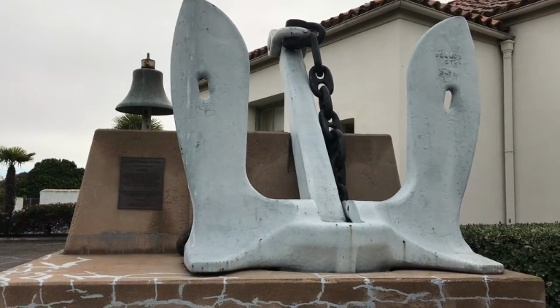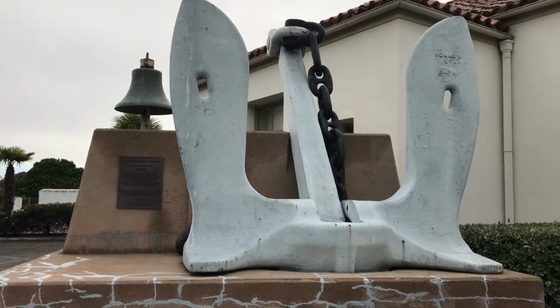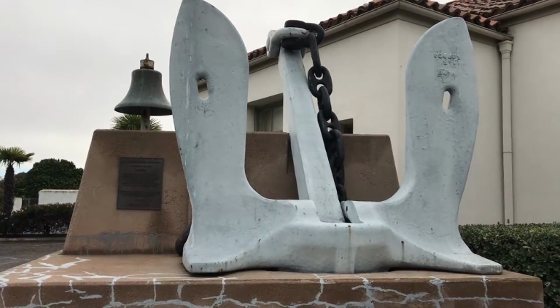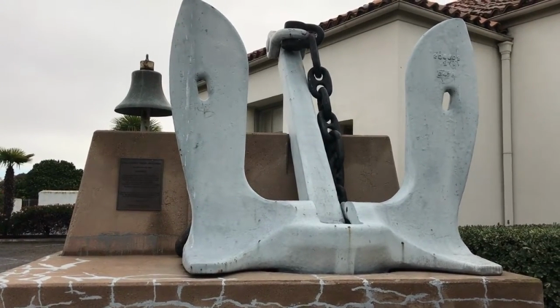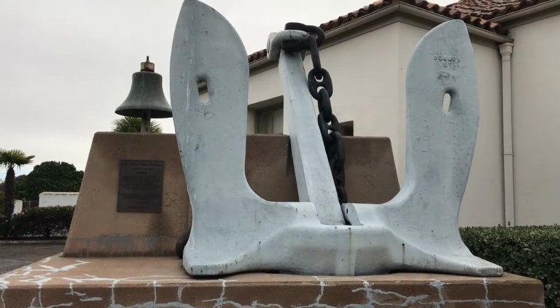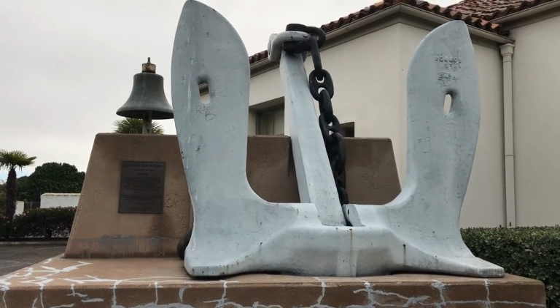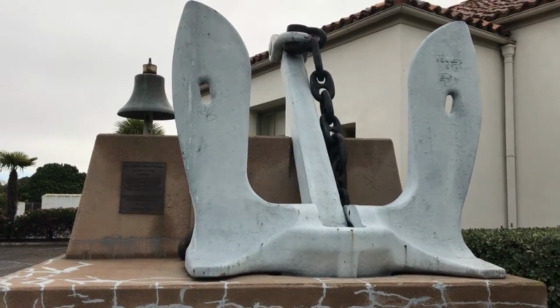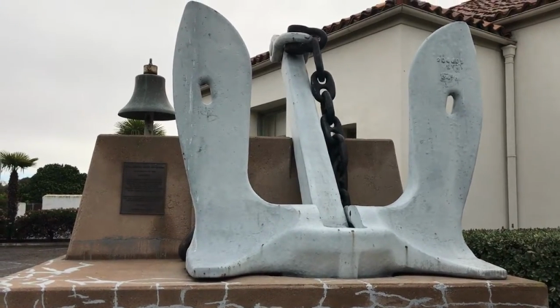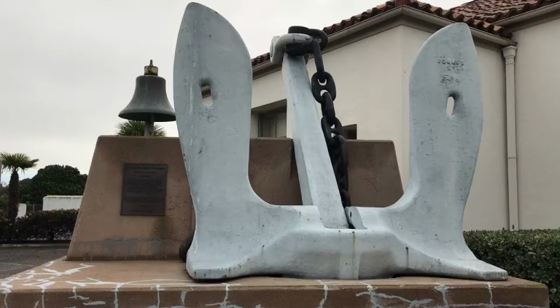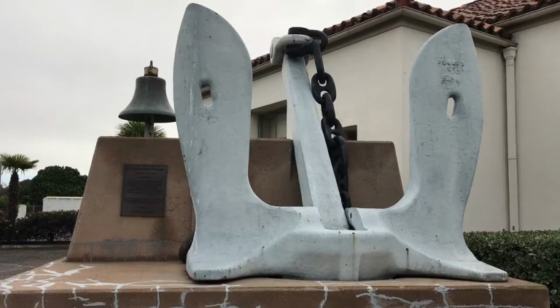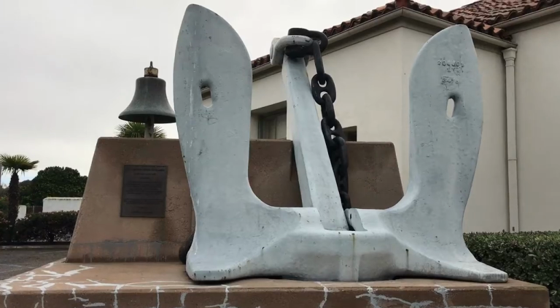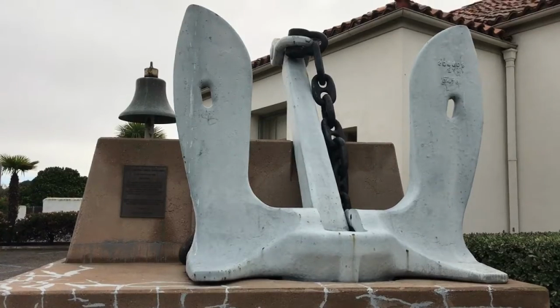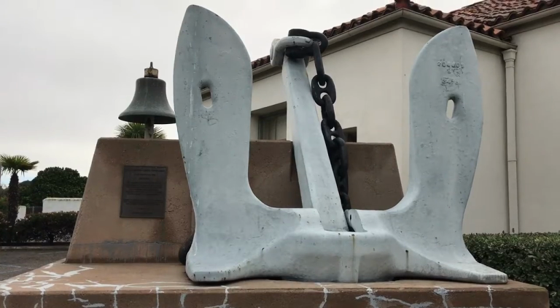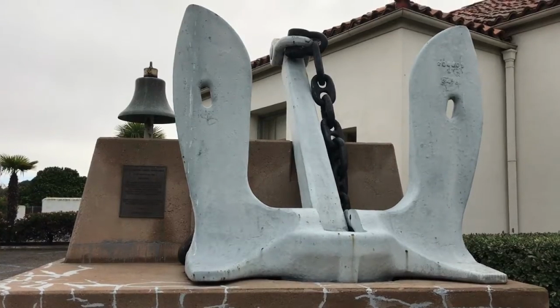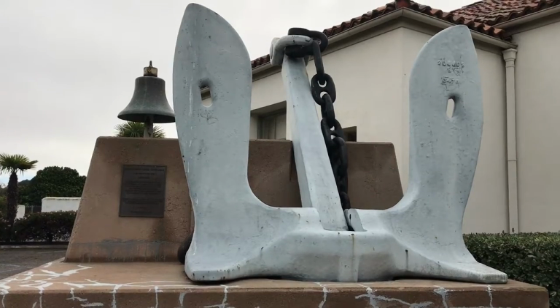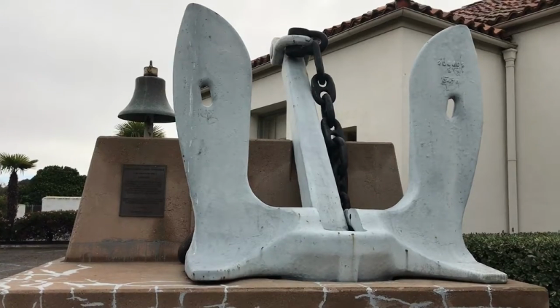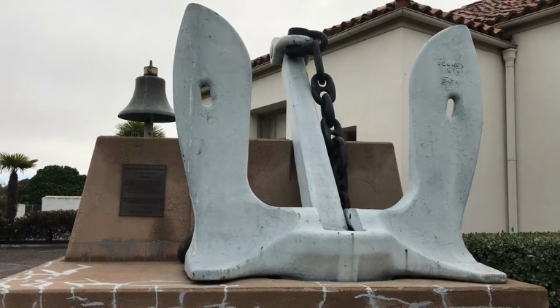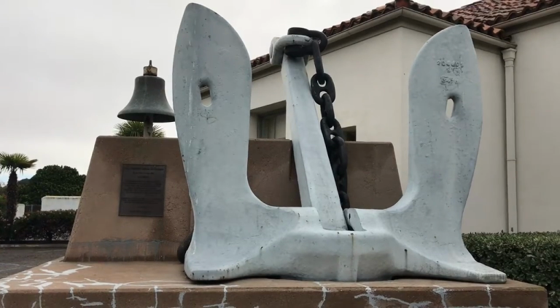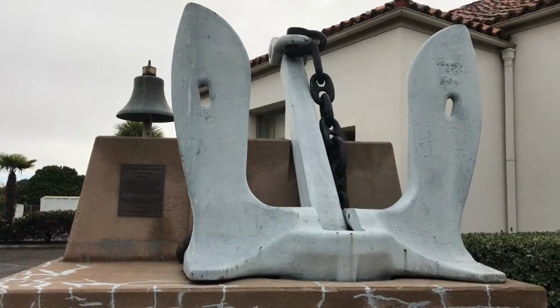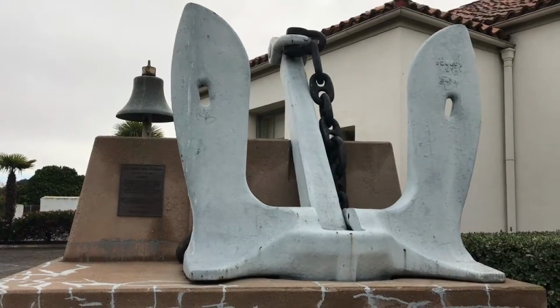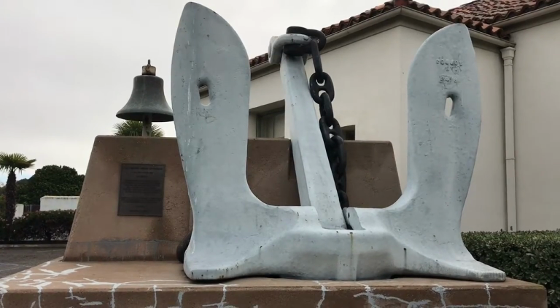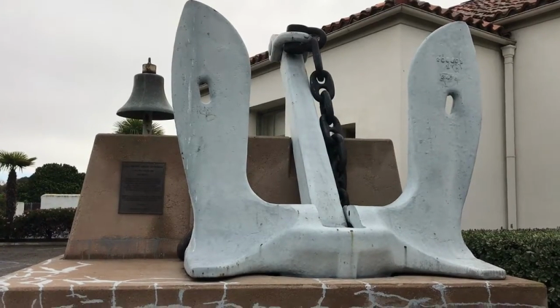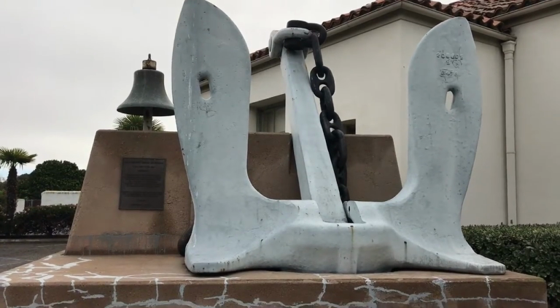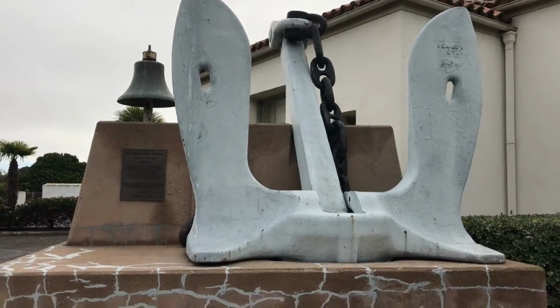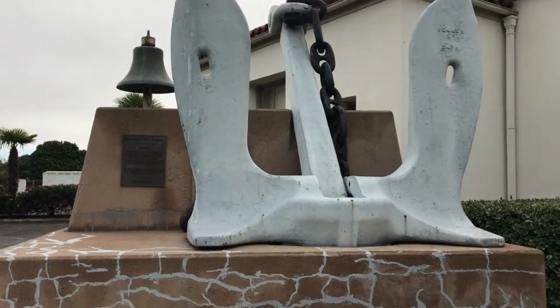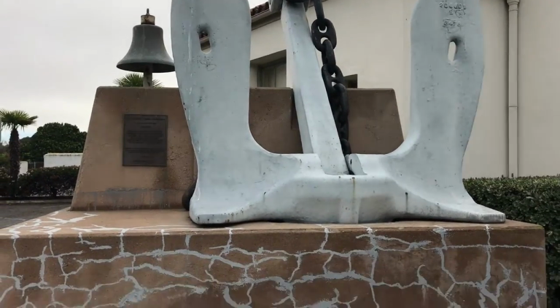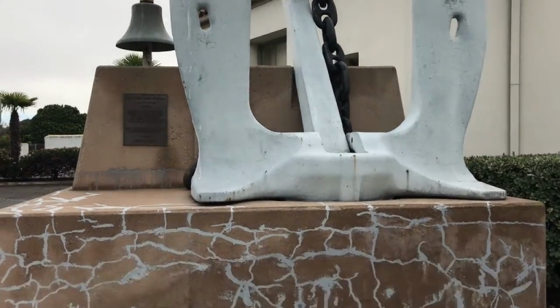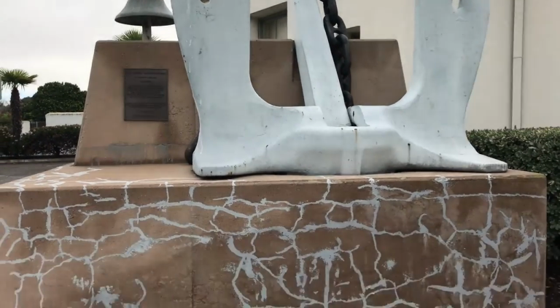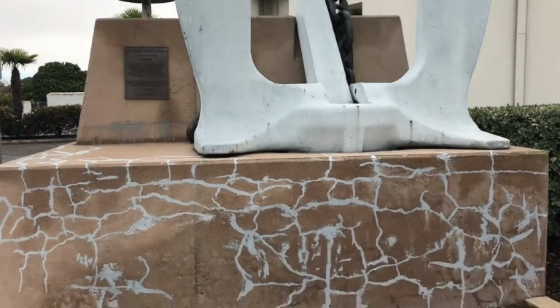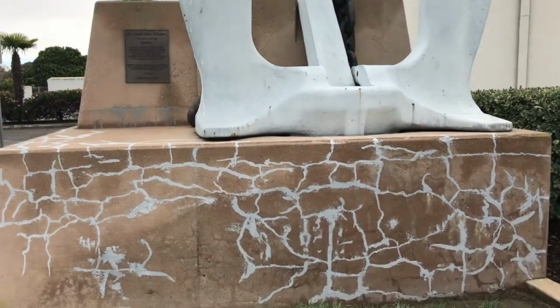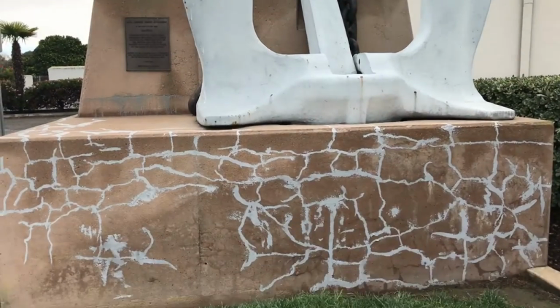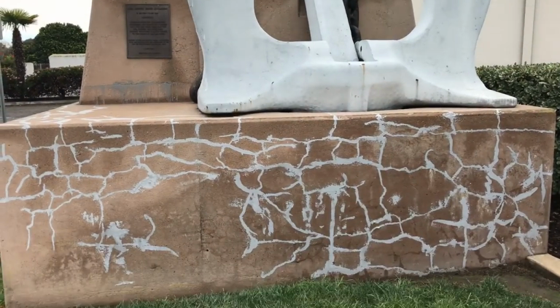As you can see, the weather has done a lot of damage to the bell, the anchor, and the foundation.